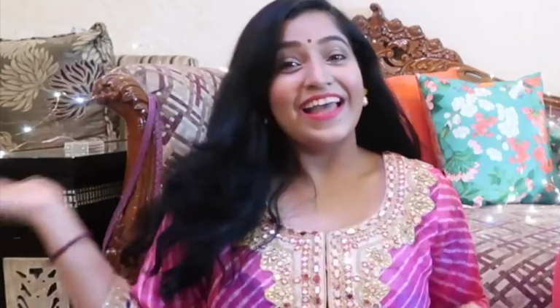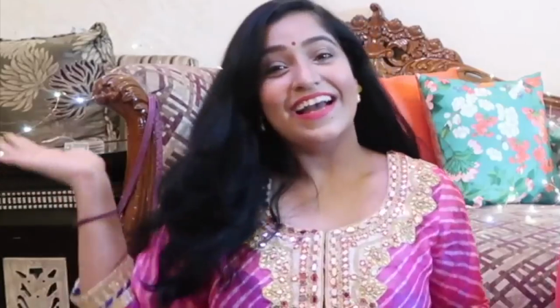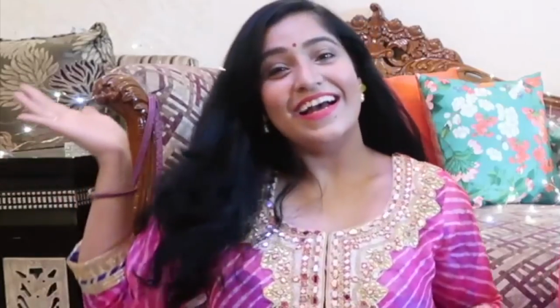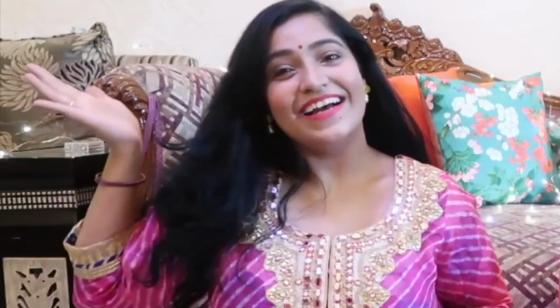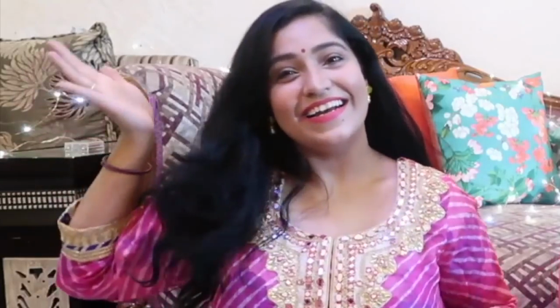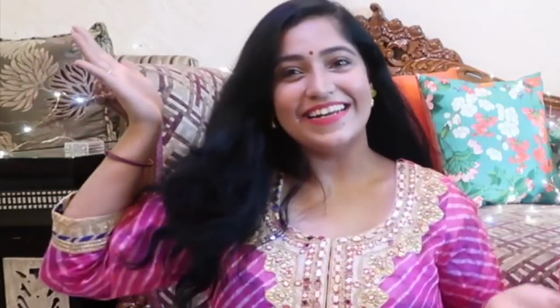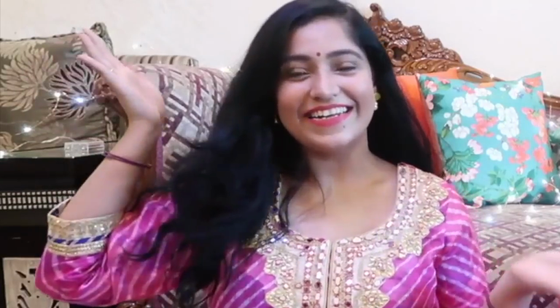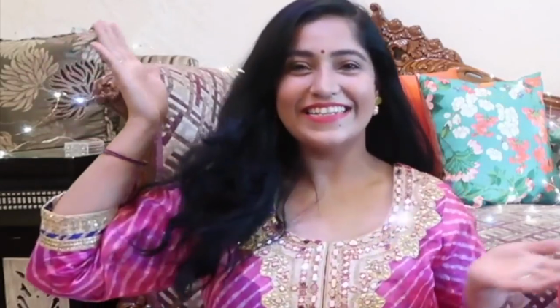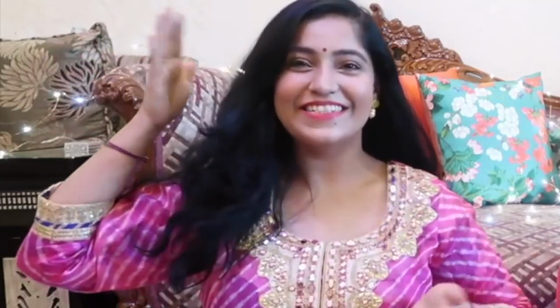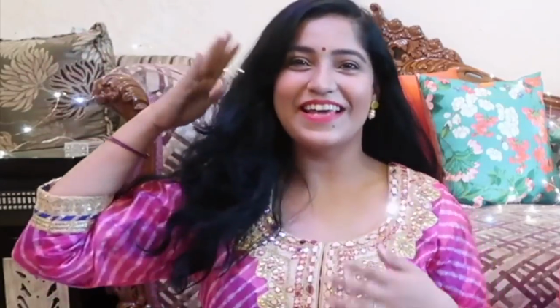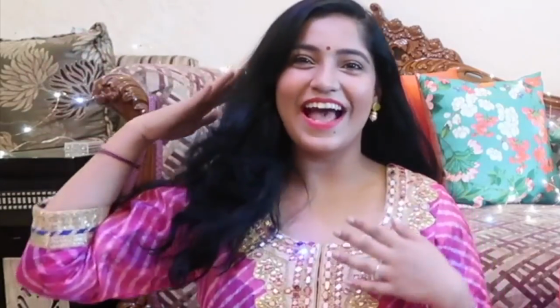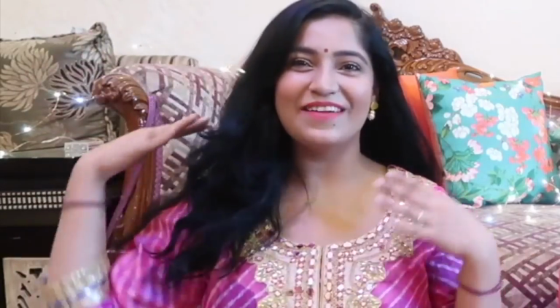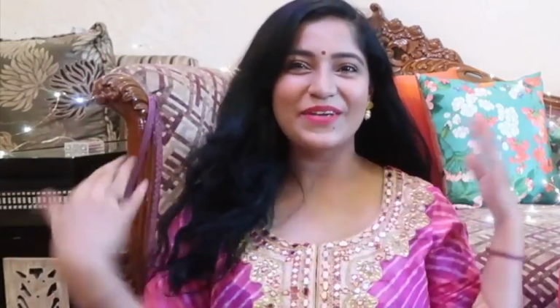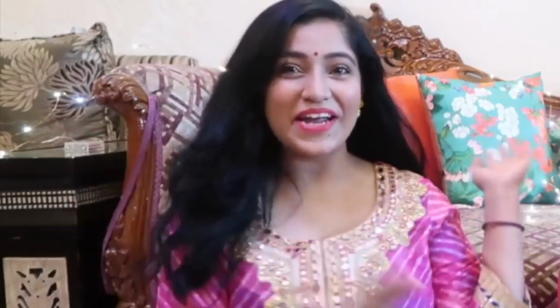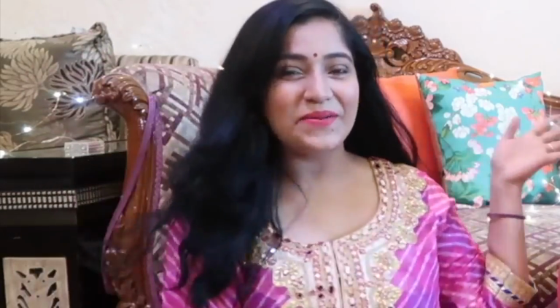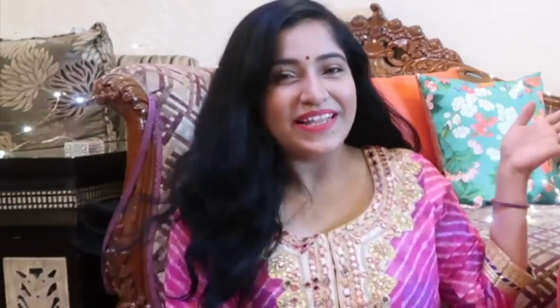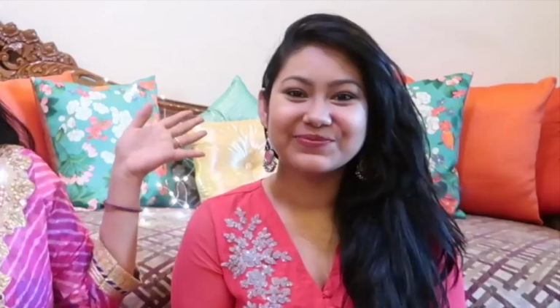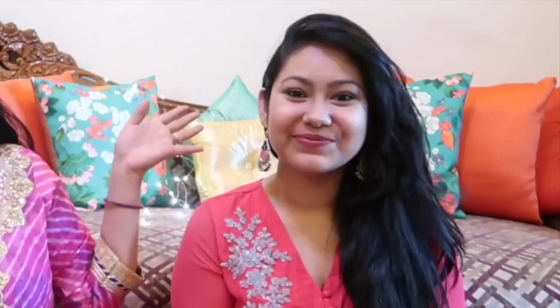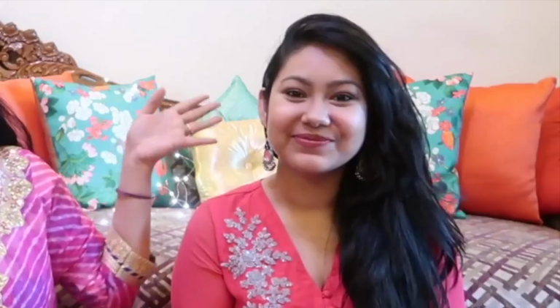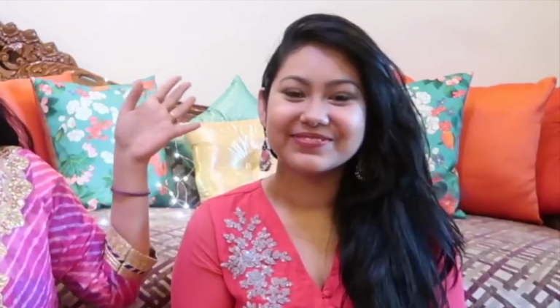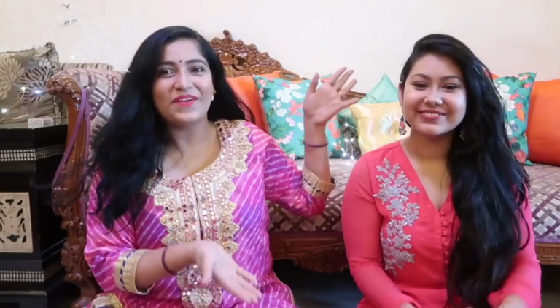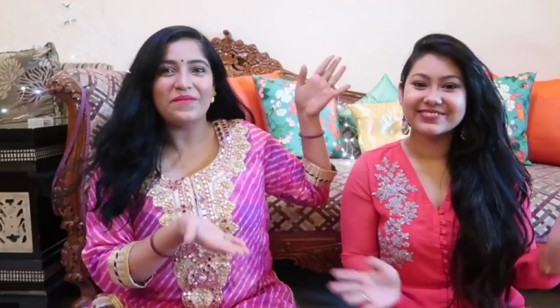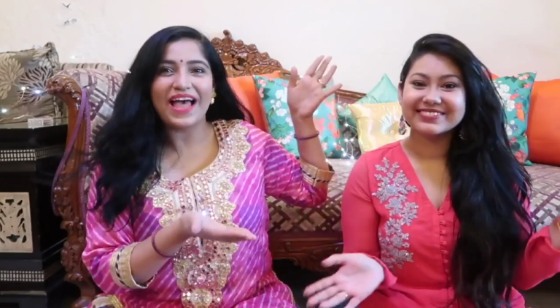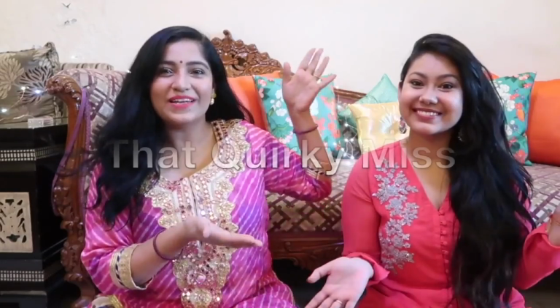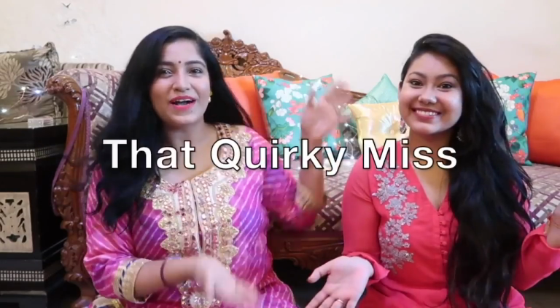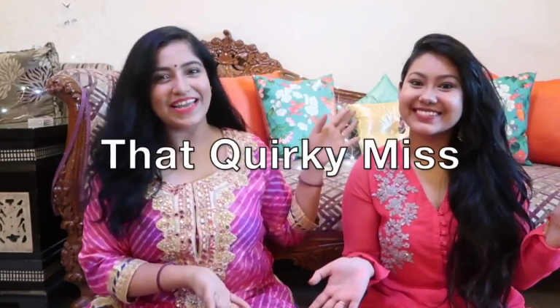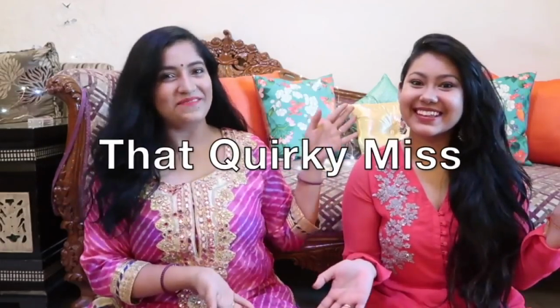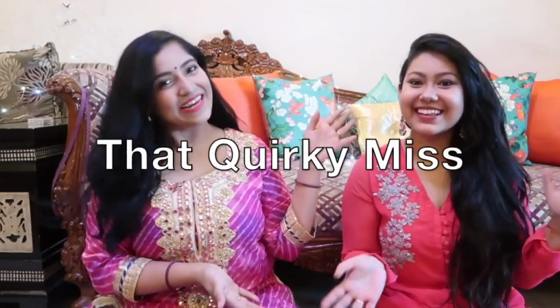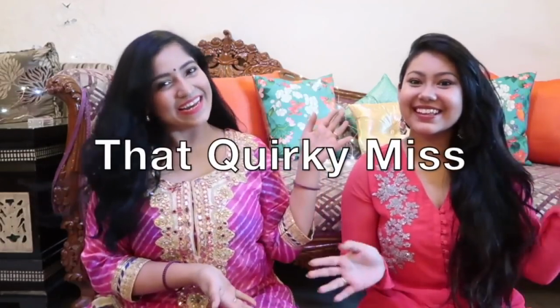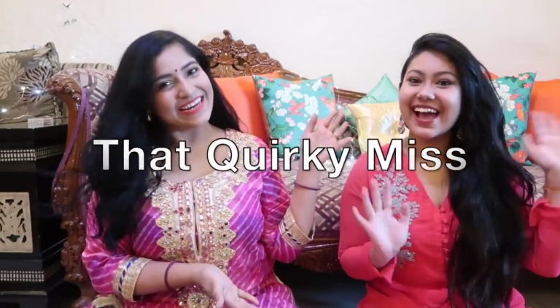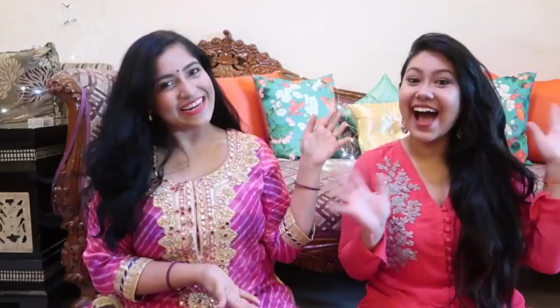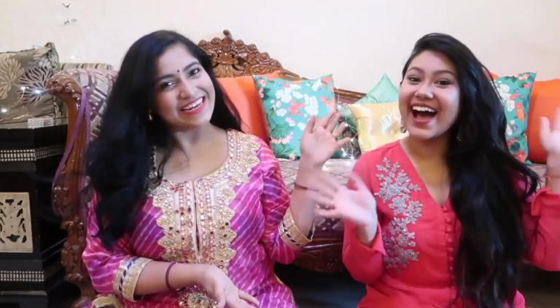Hi guys! Today I am joined with Aditi from That Quirky Miss! Hi!